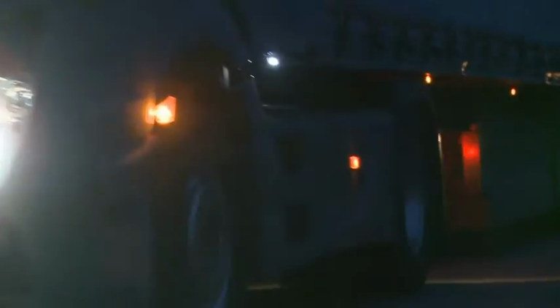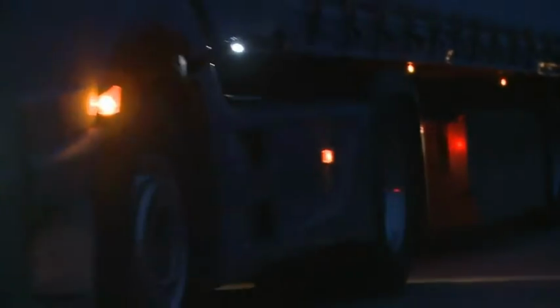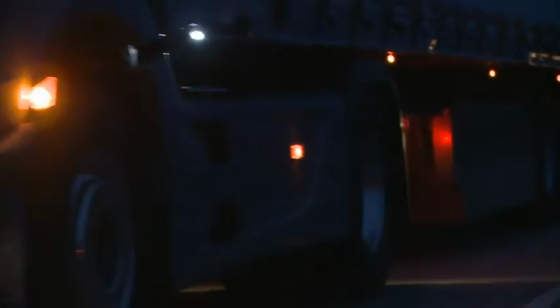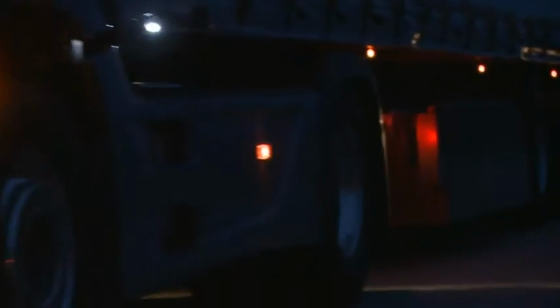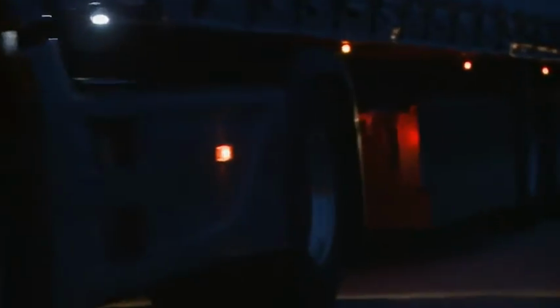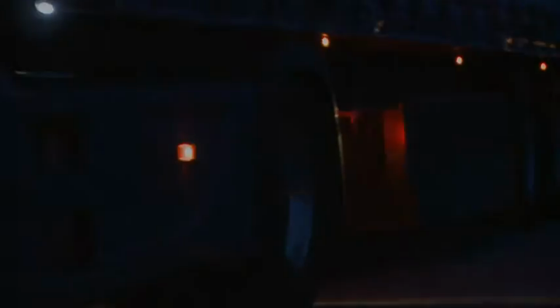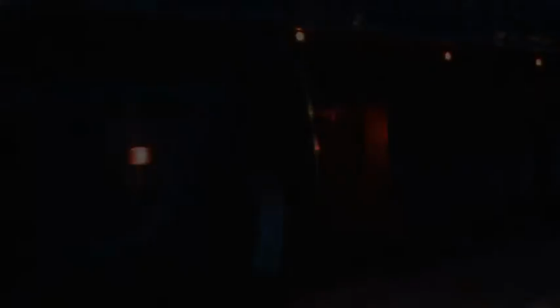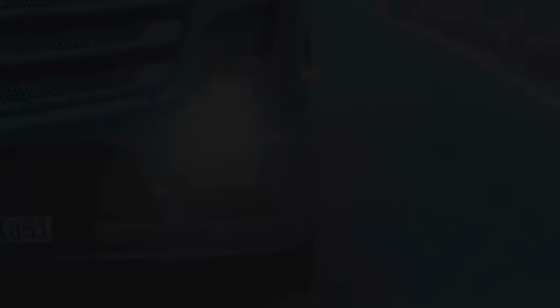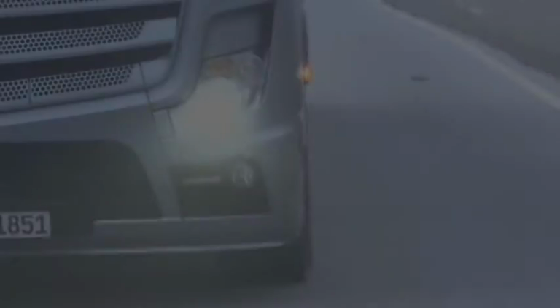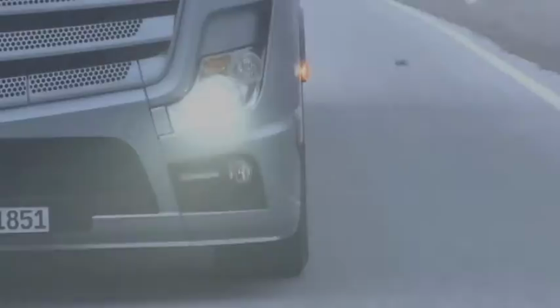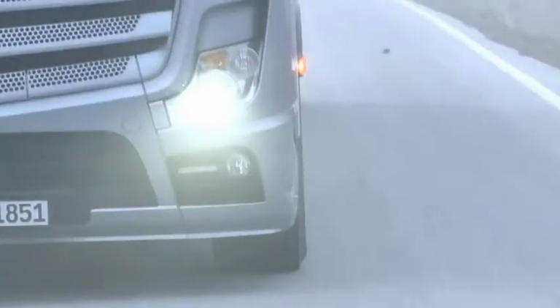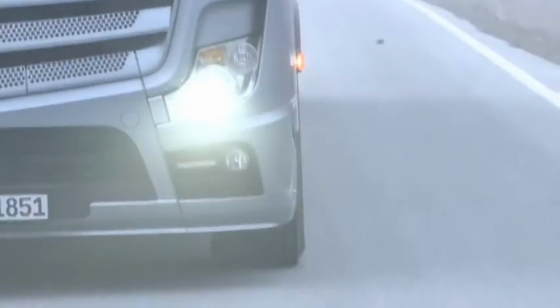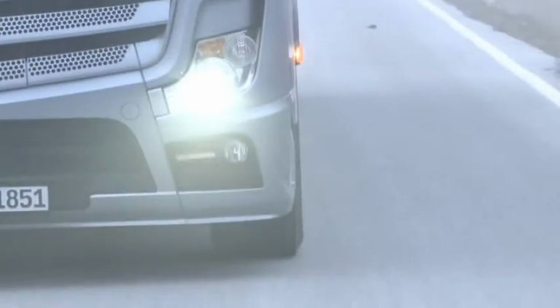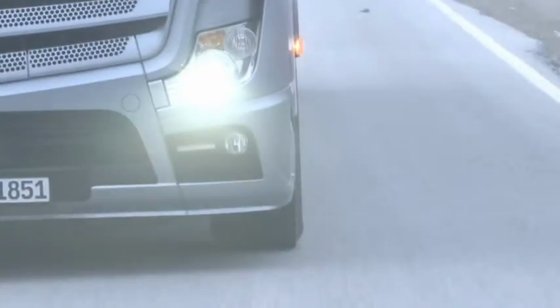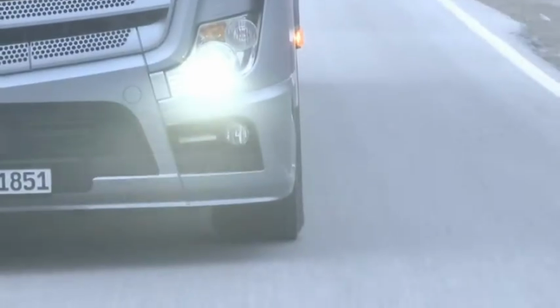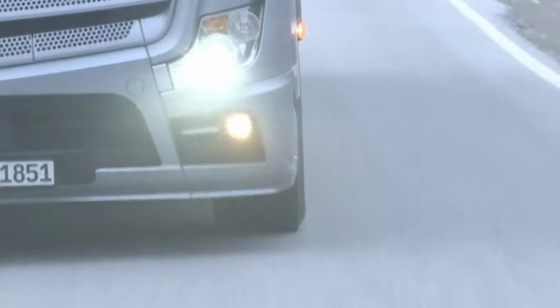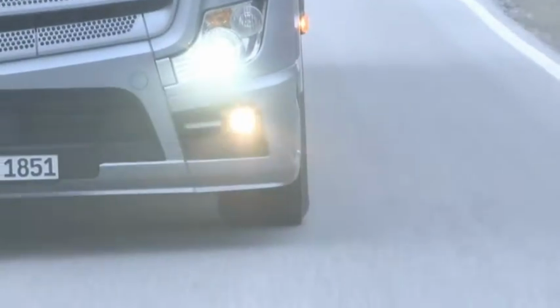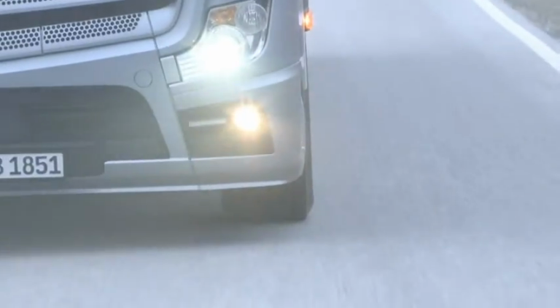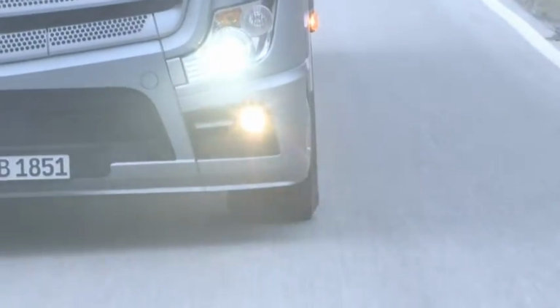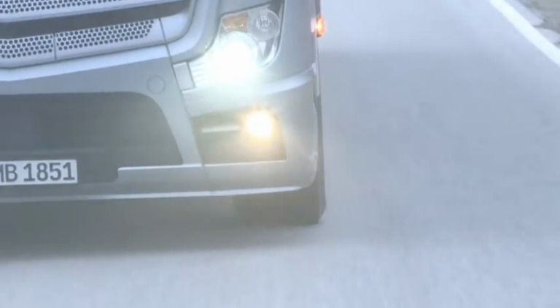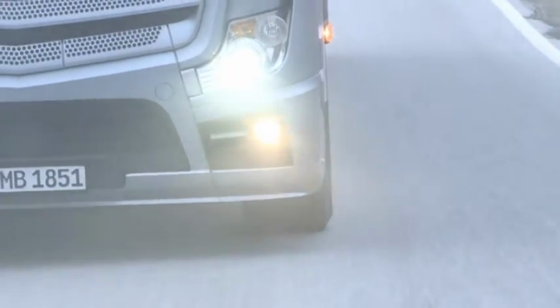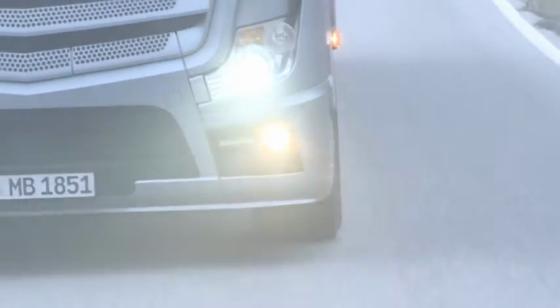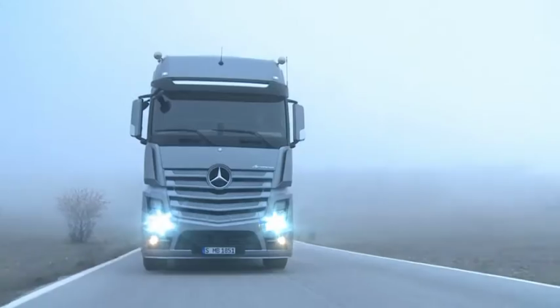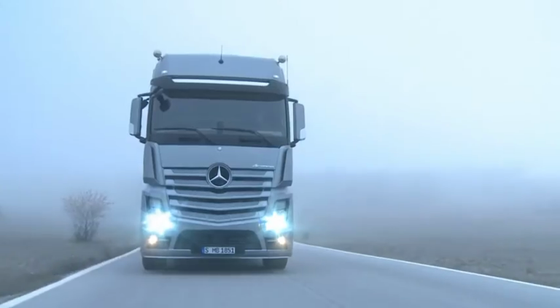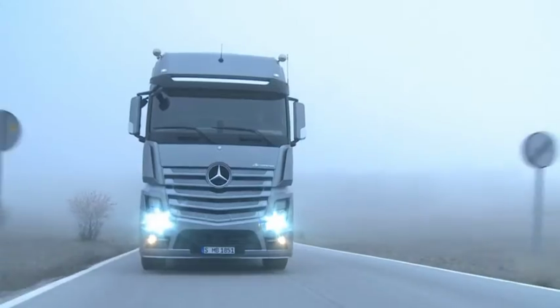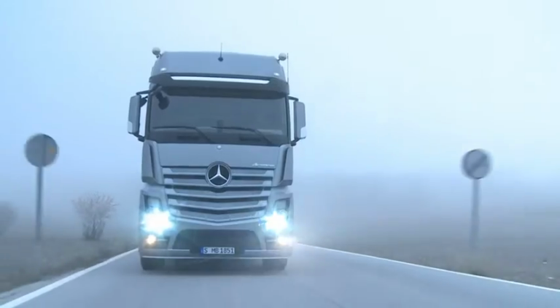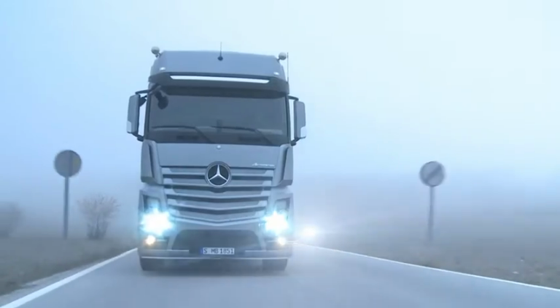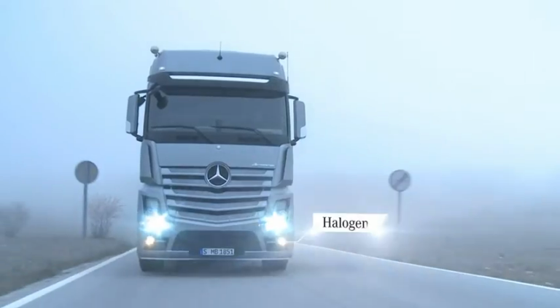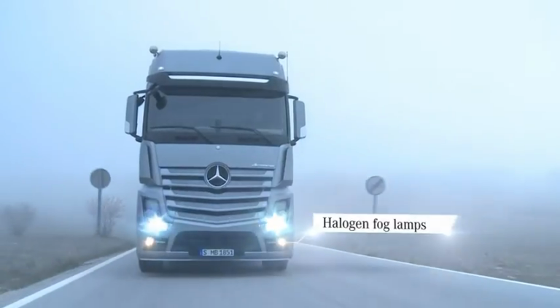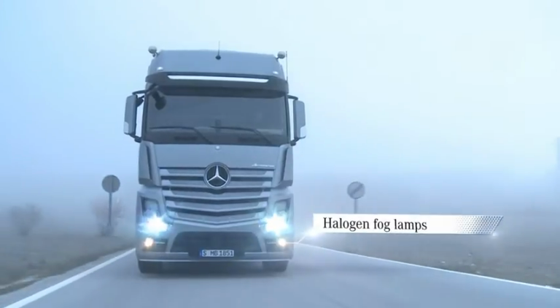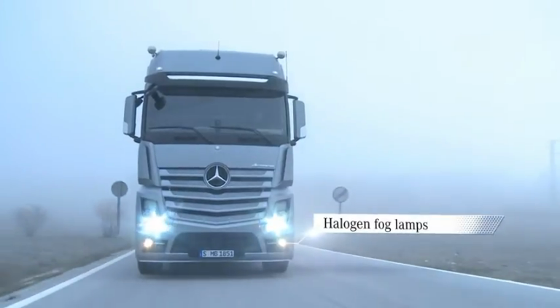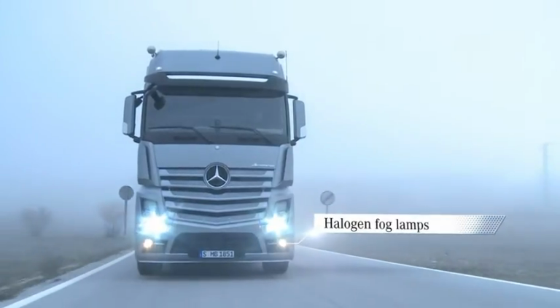The halogen fog lamps additionally ensure enhanced driving safety in all weathers.